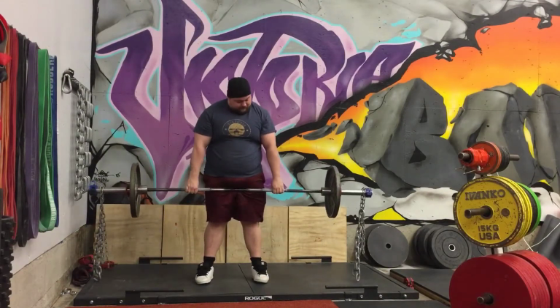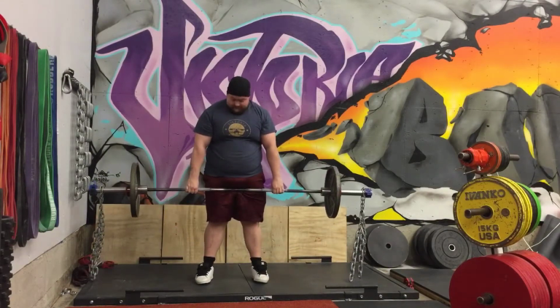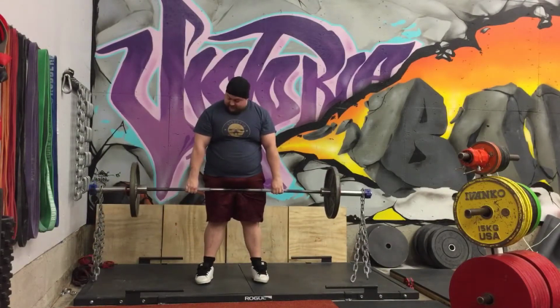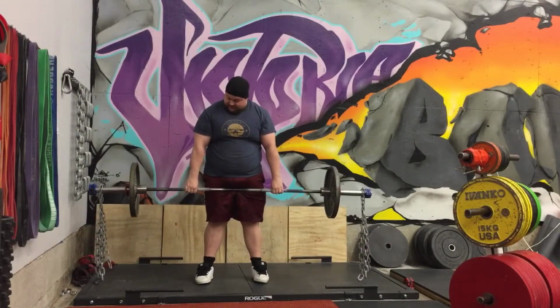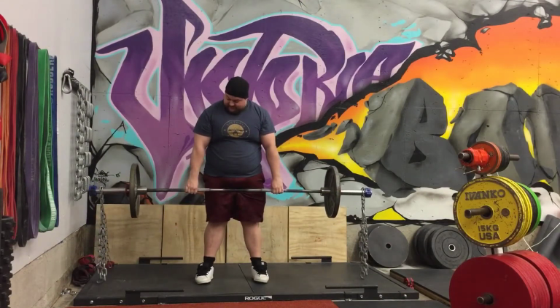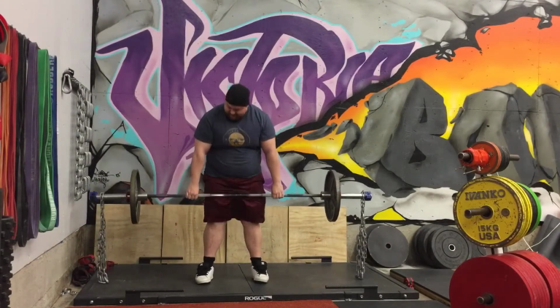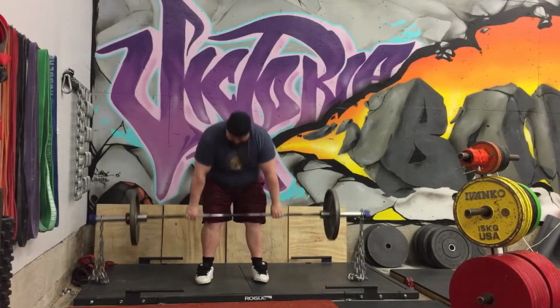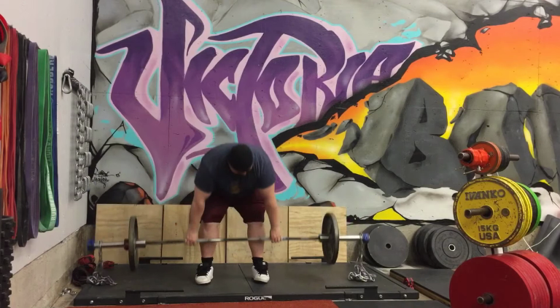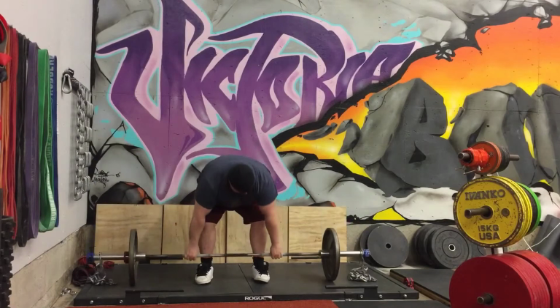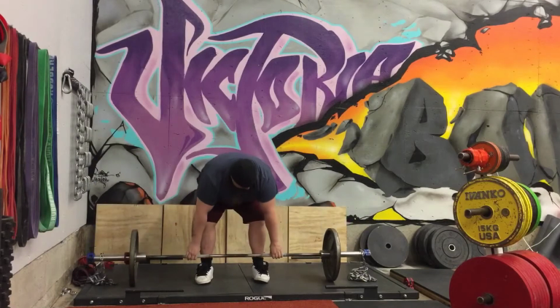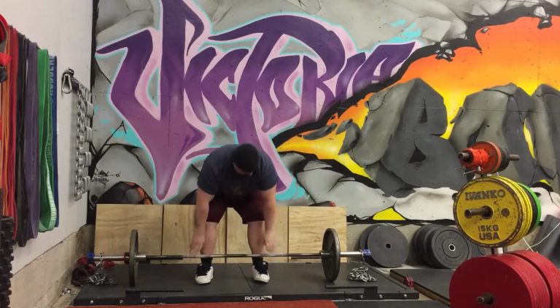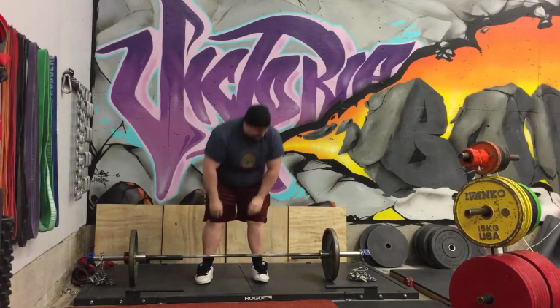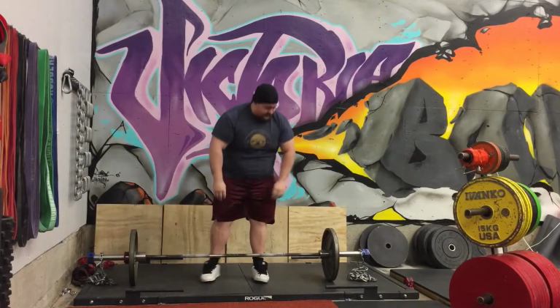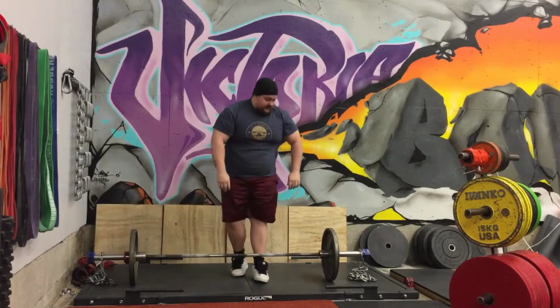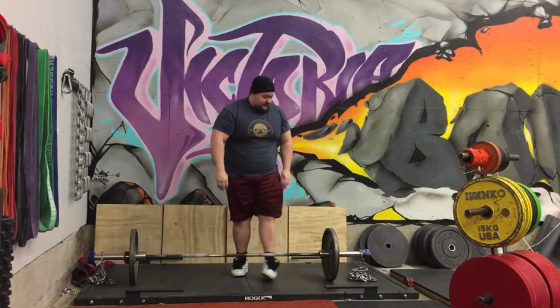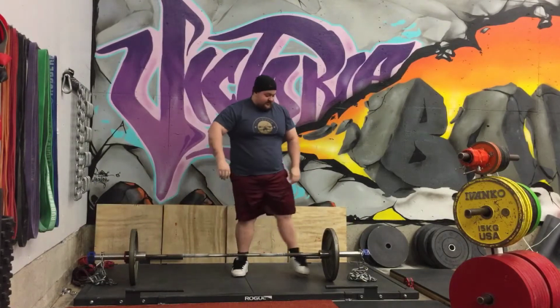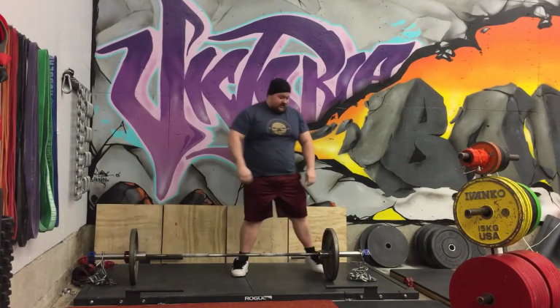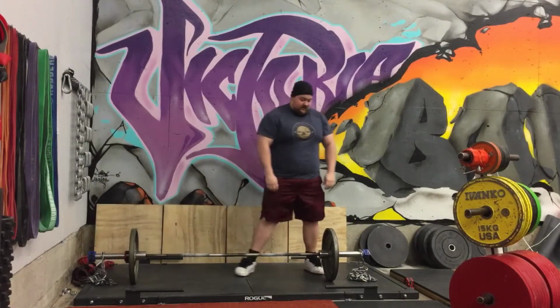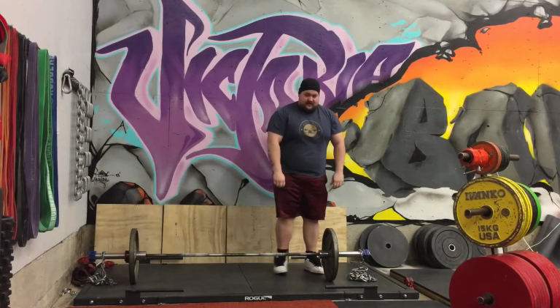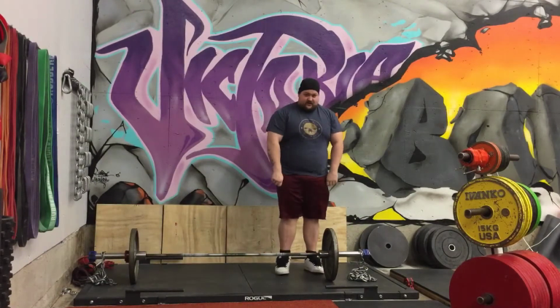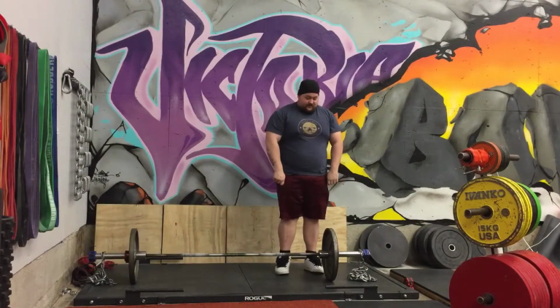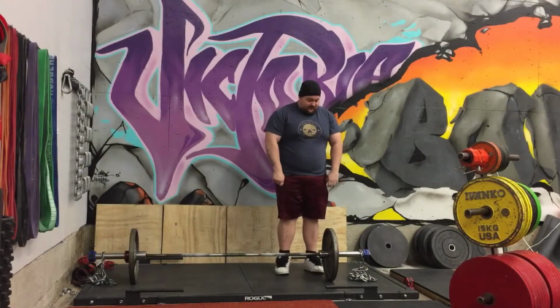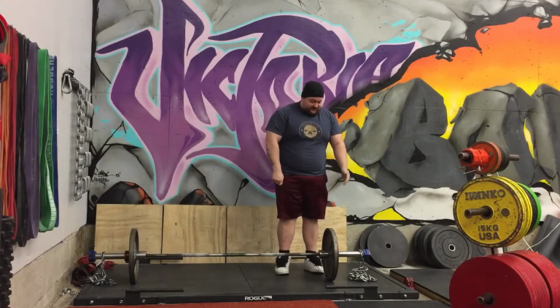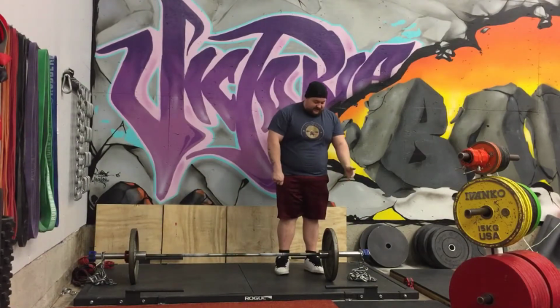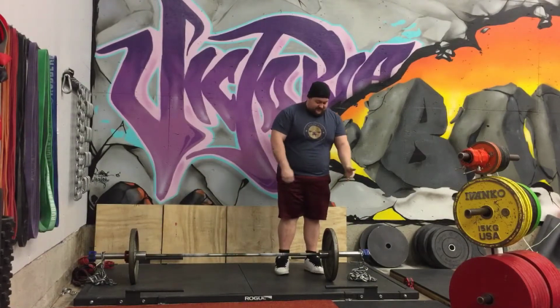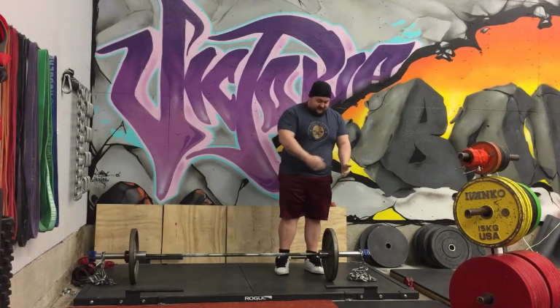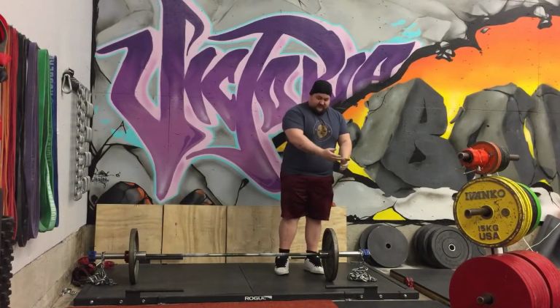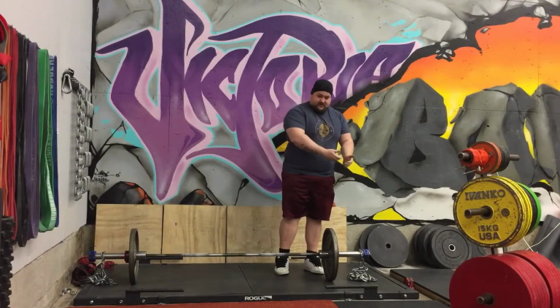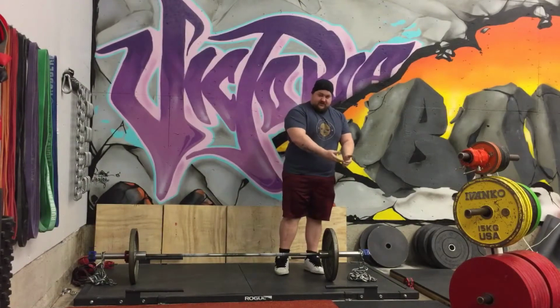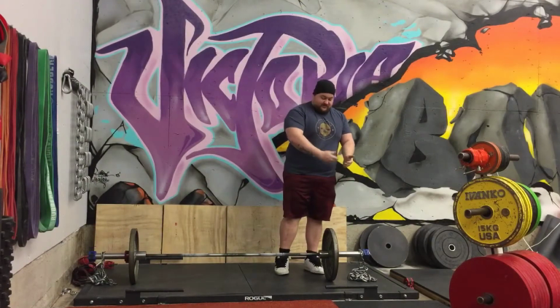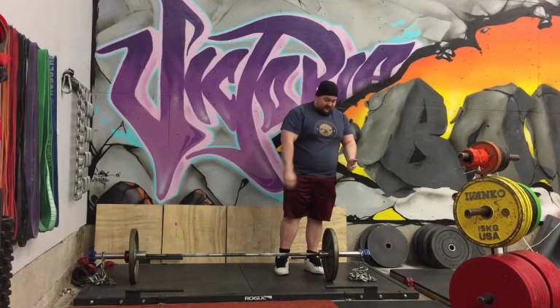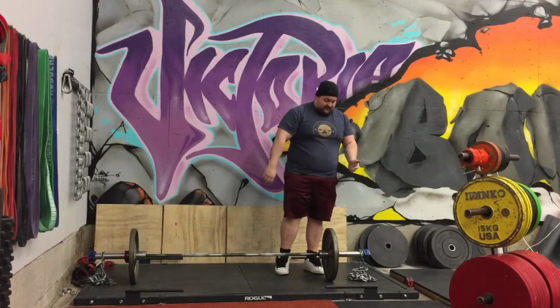That's good. When you are at lockout, you want the chains to just be barely touching the ground.